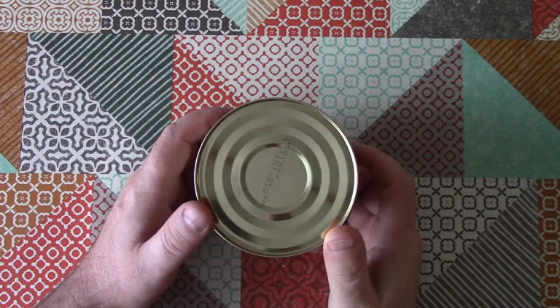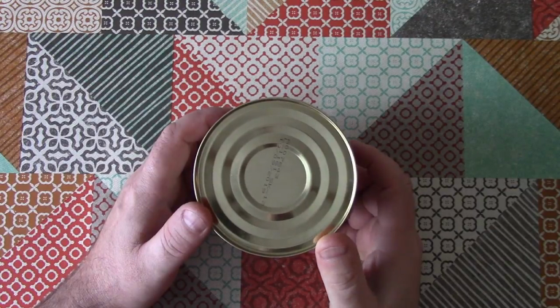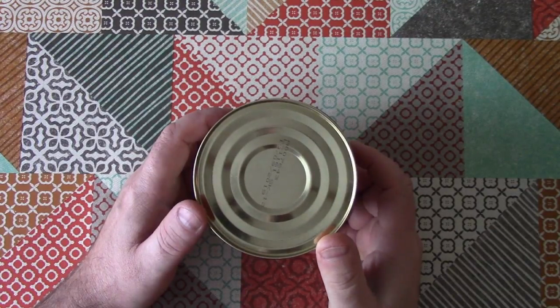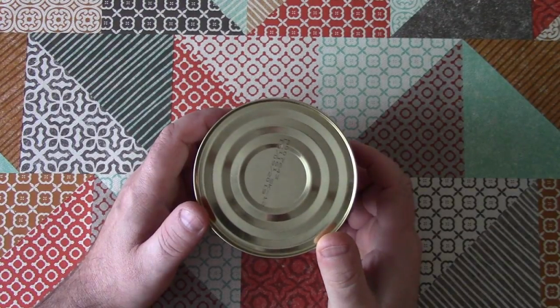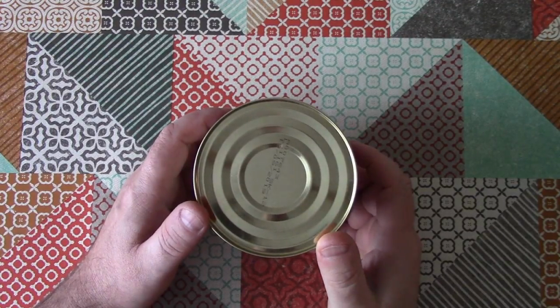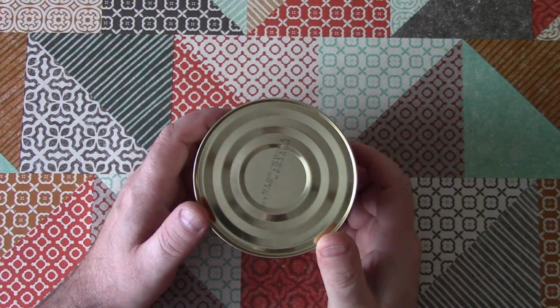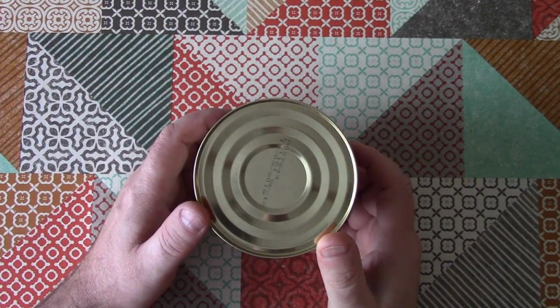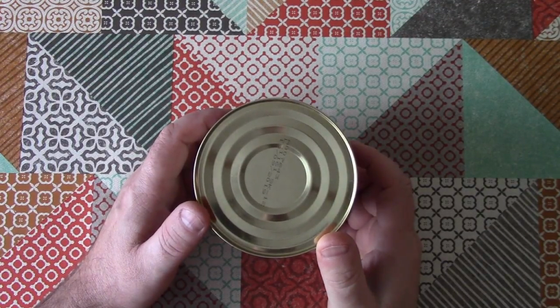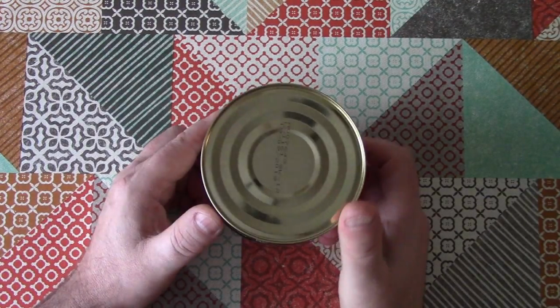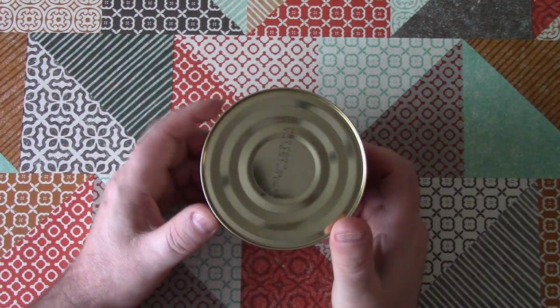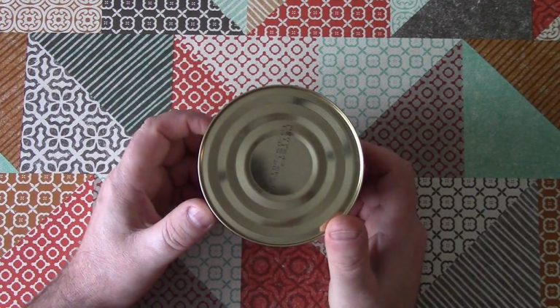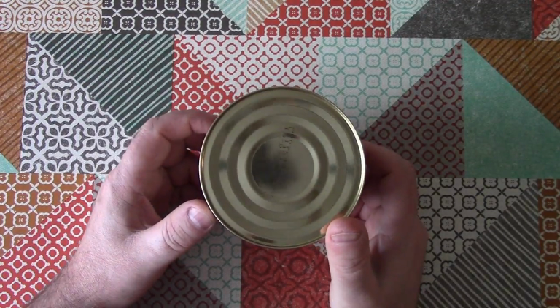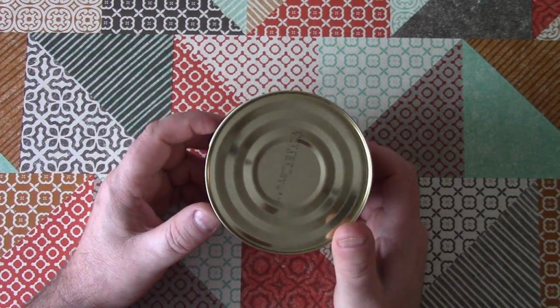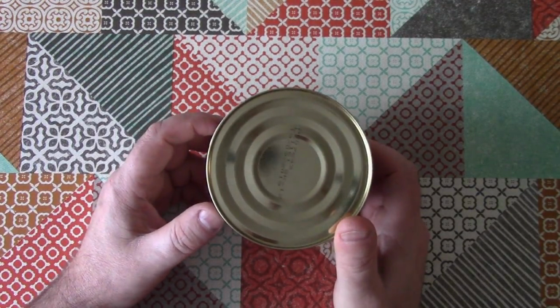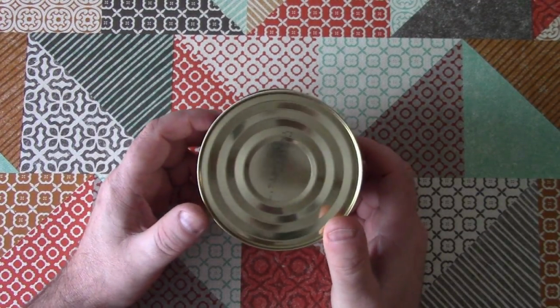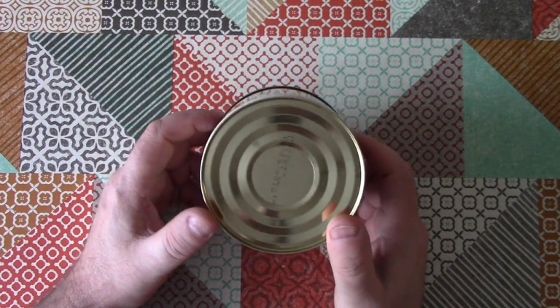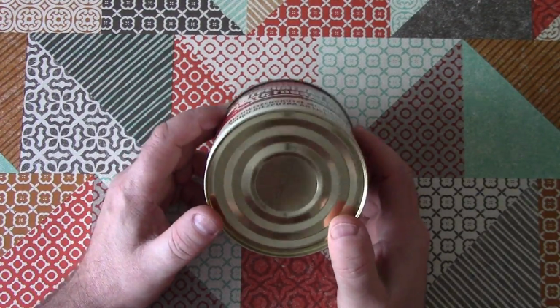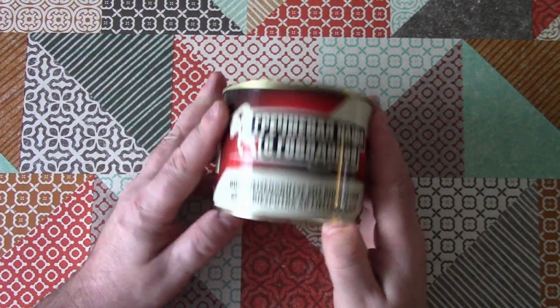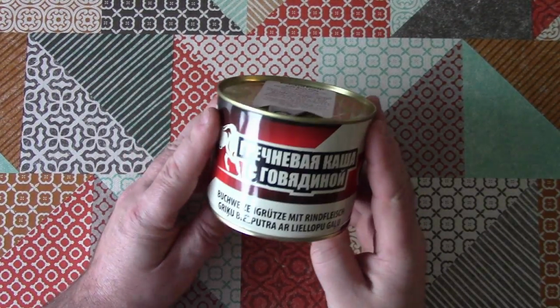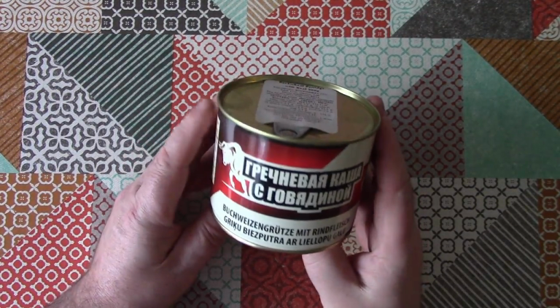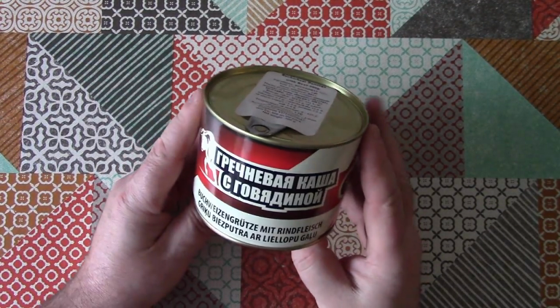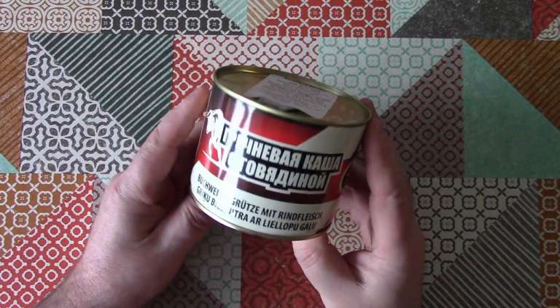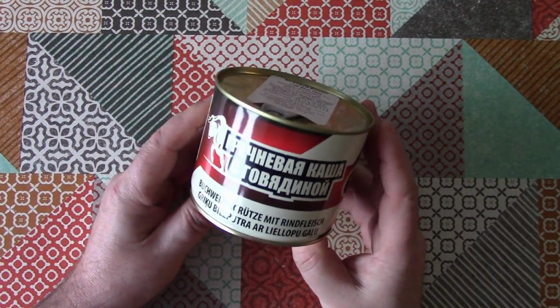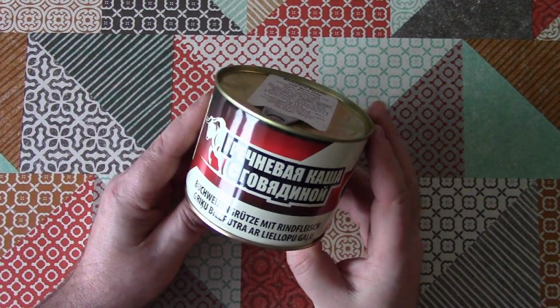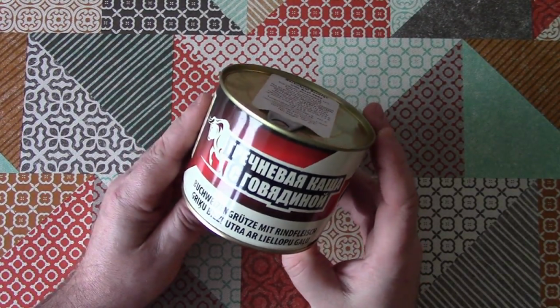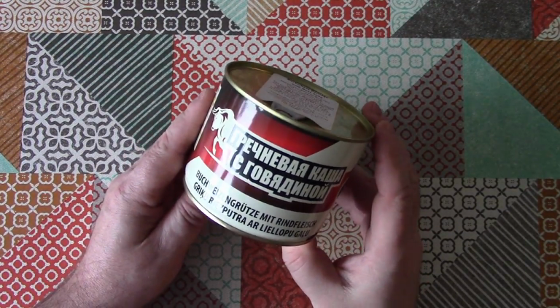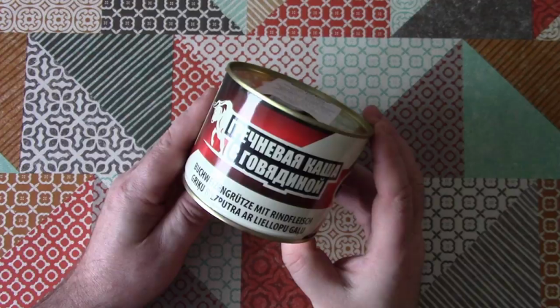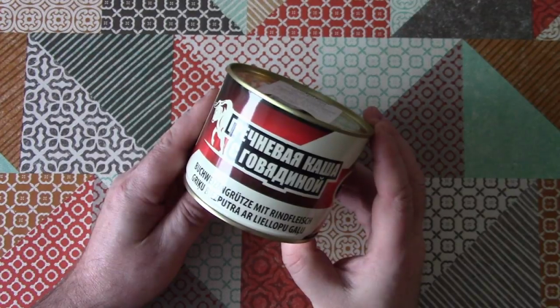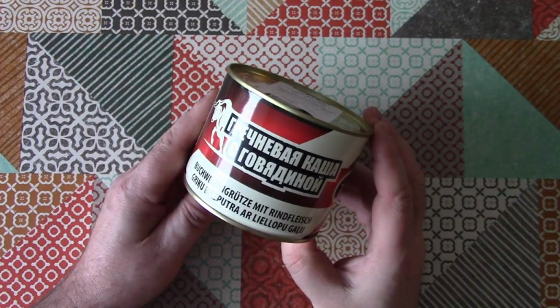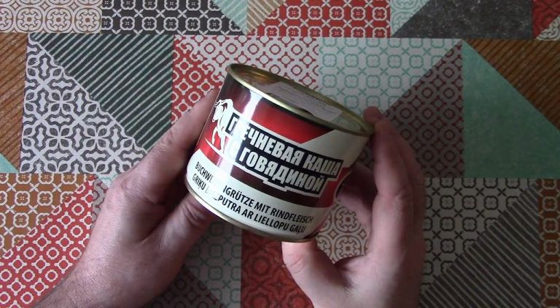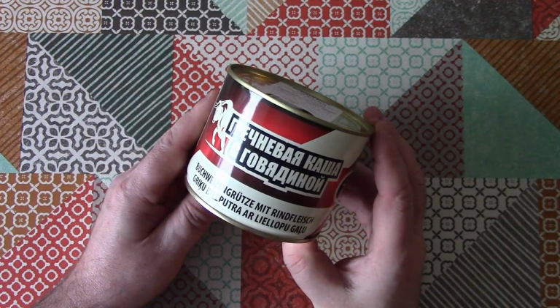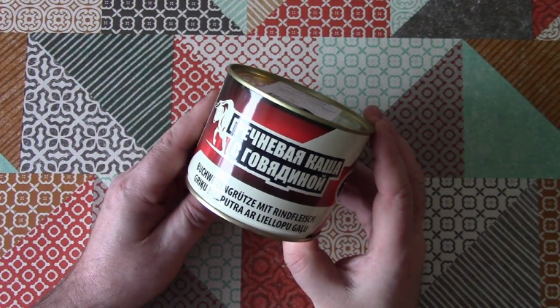Welcome back to Weird Stuff in a Can. Today's Weird Stuff in a Can comes from Latvia and it is buckwheat porridge with beef.